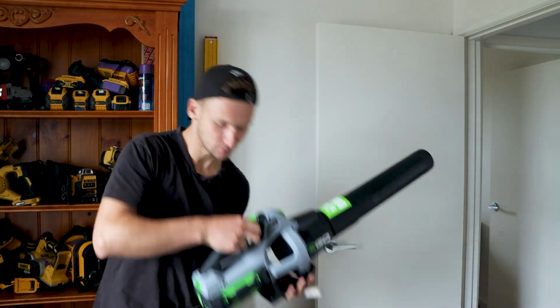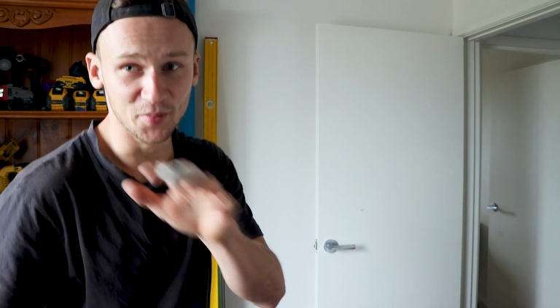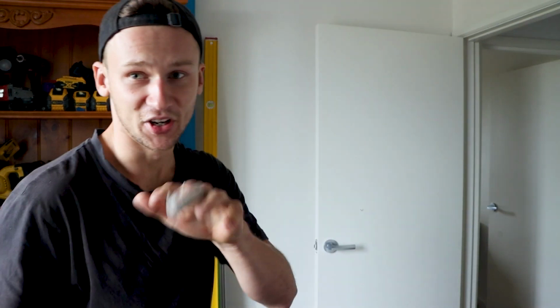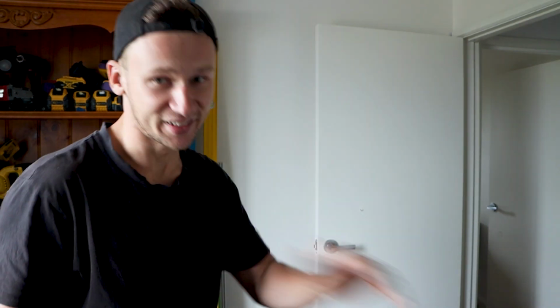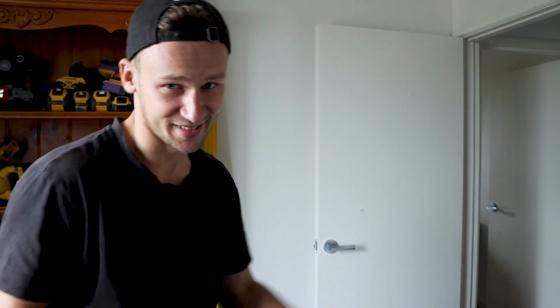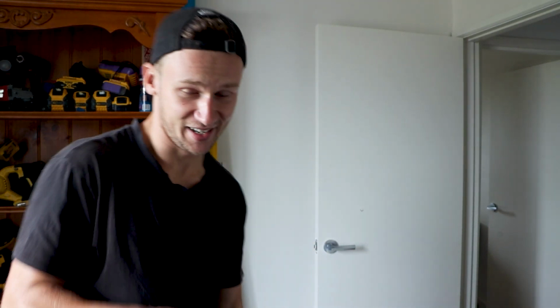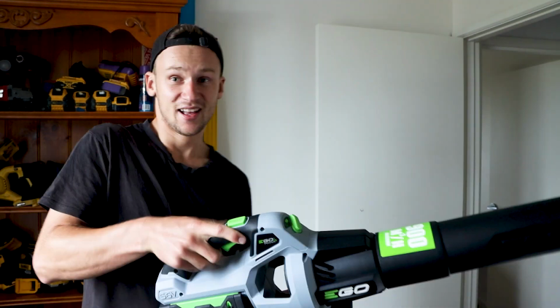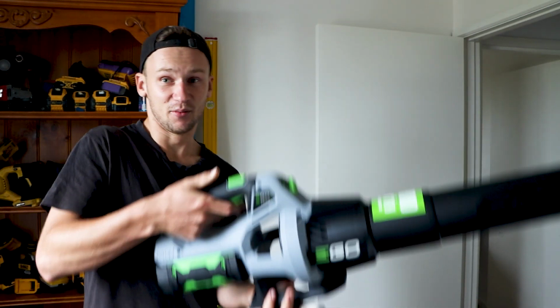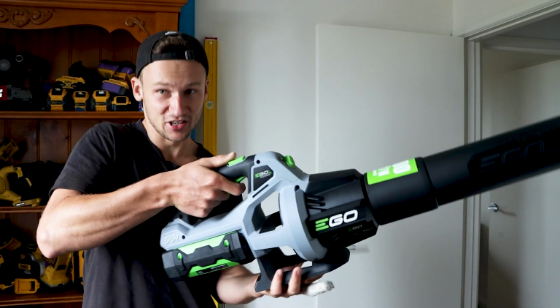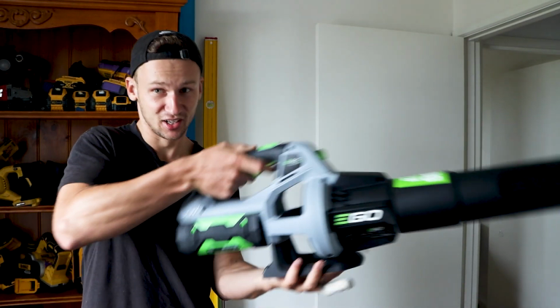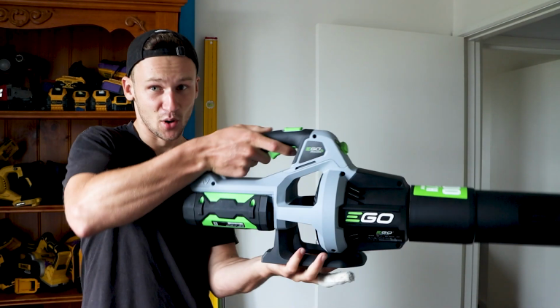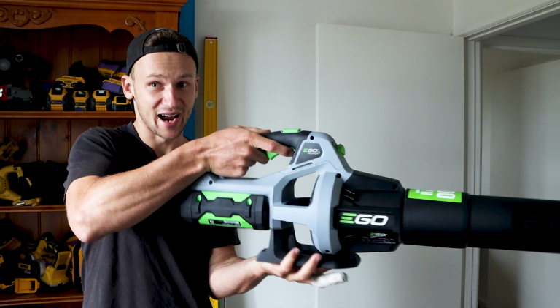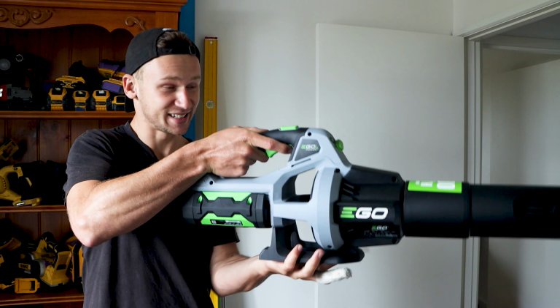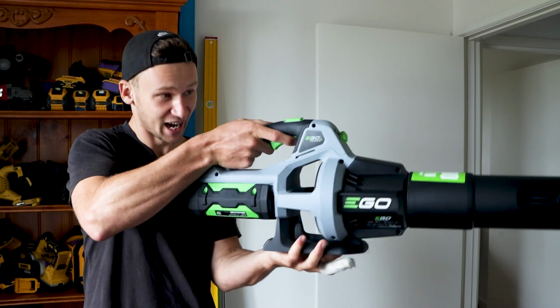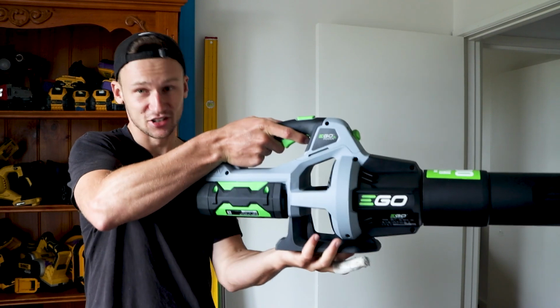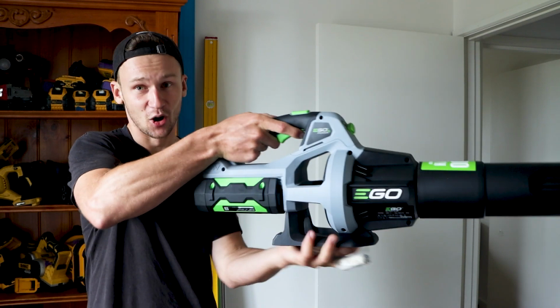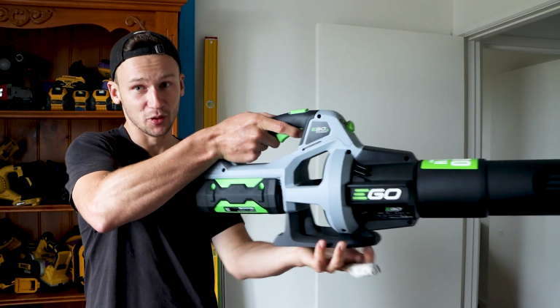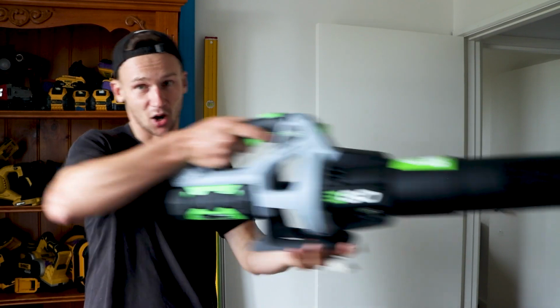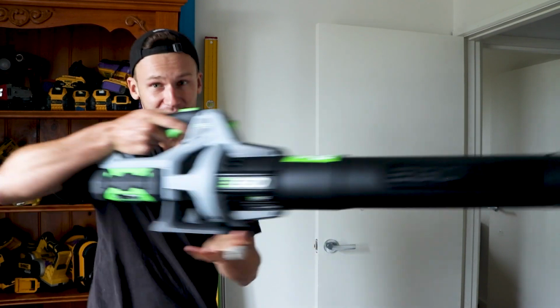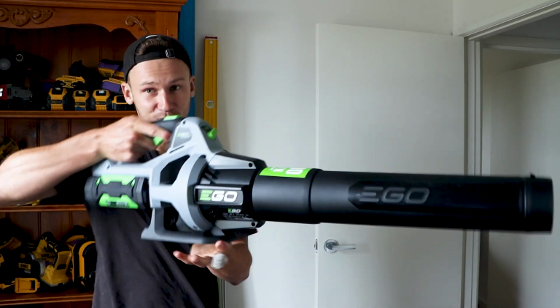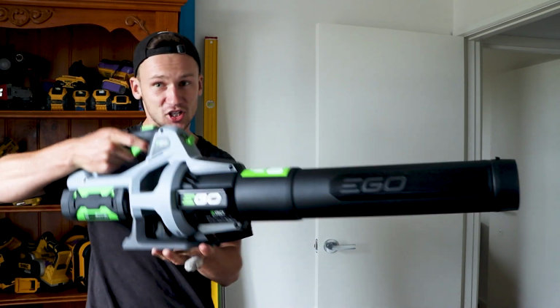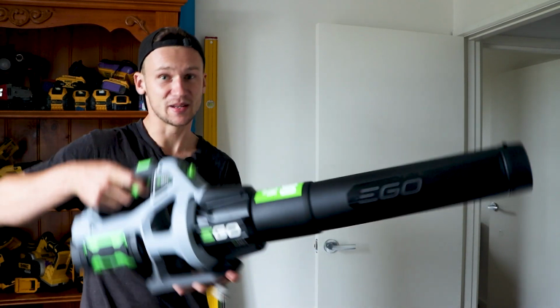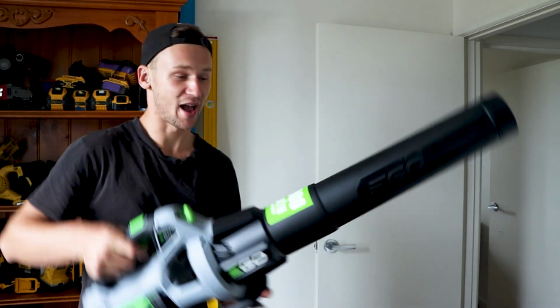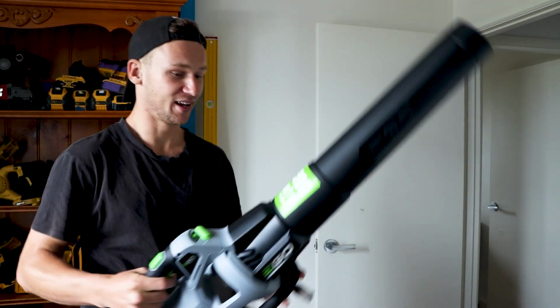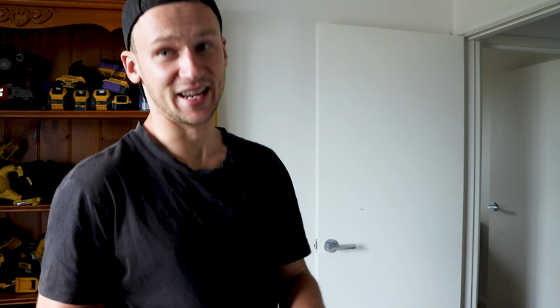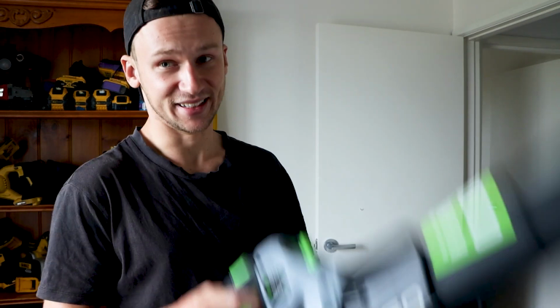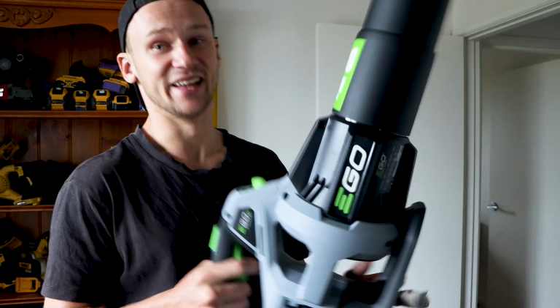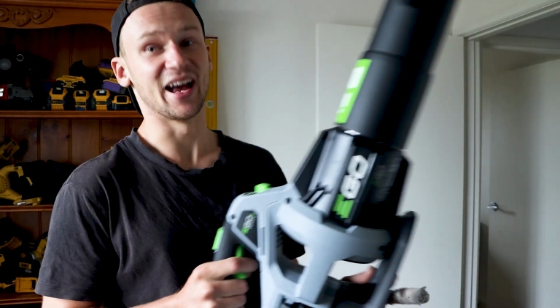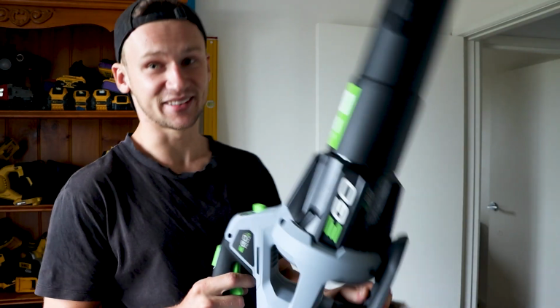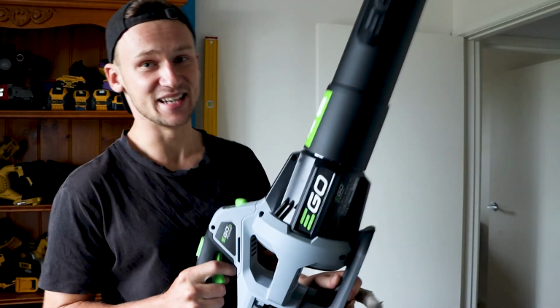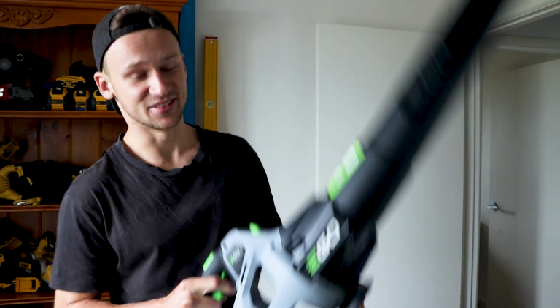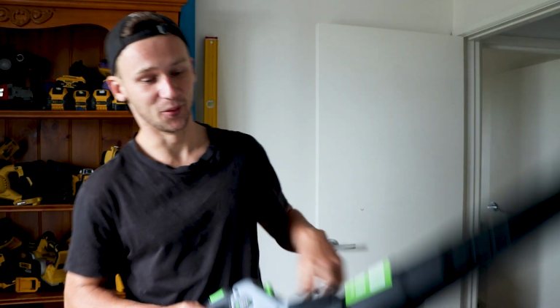I'm not going to exaggerate — with that turbo it's actually hard to hold the blower. It's pushing me back. It's an outstanding tool.